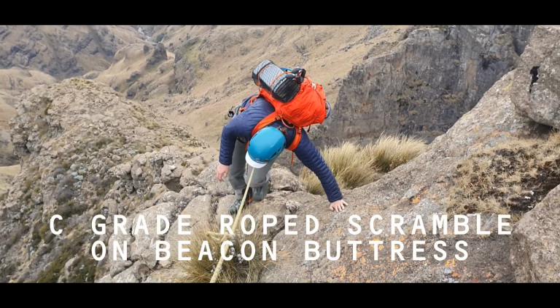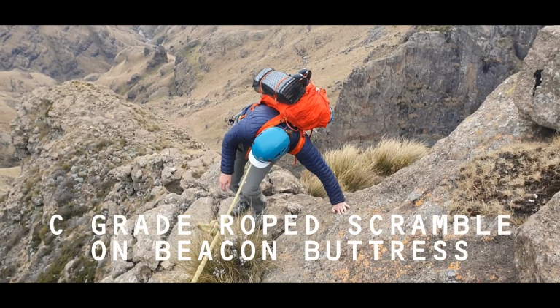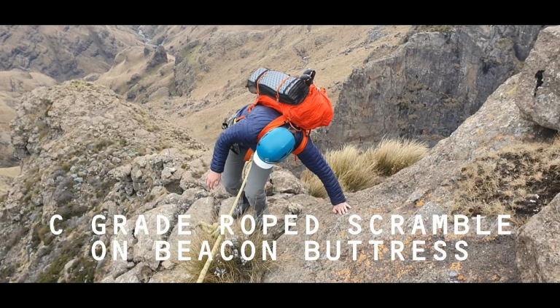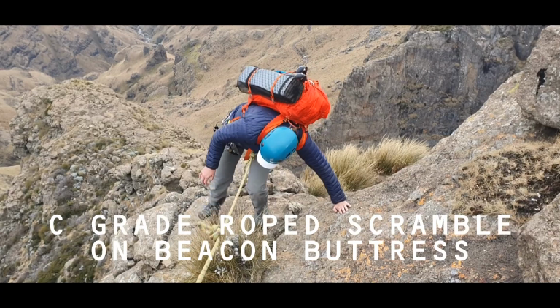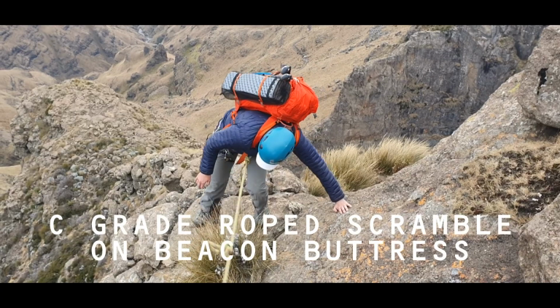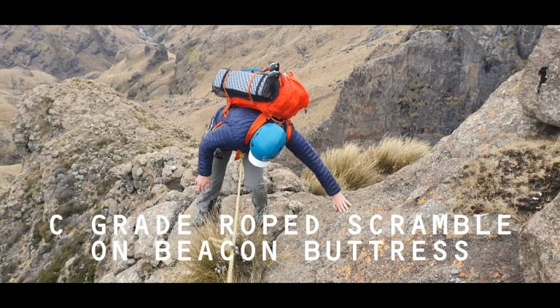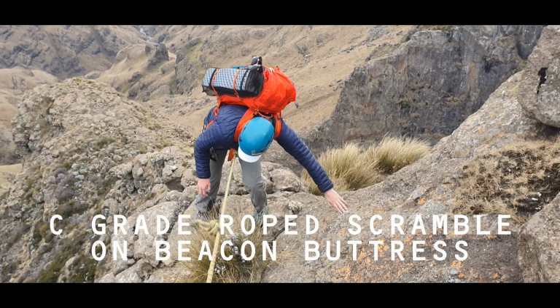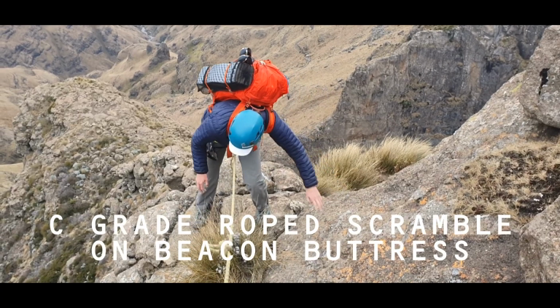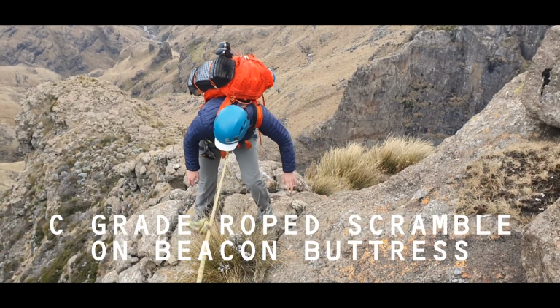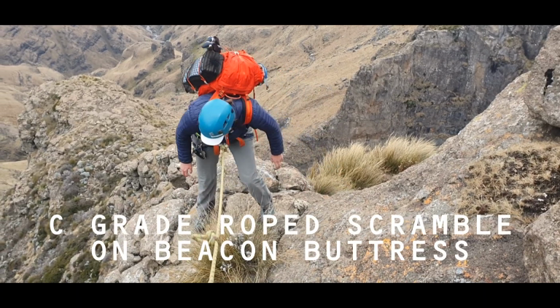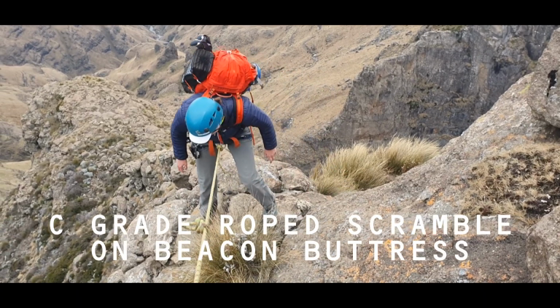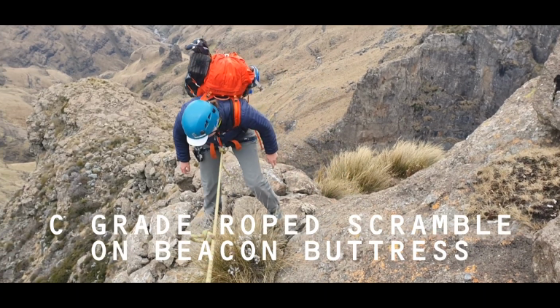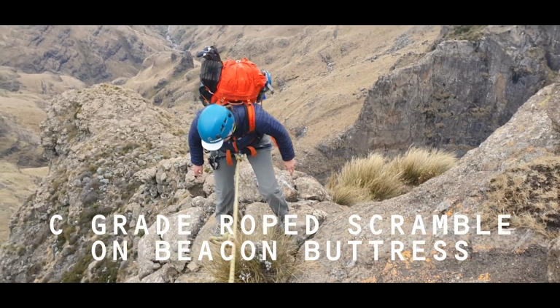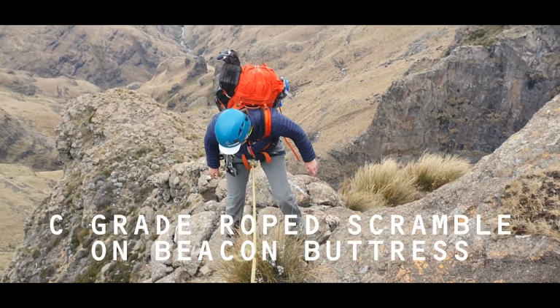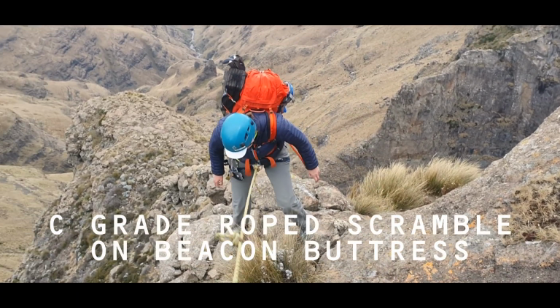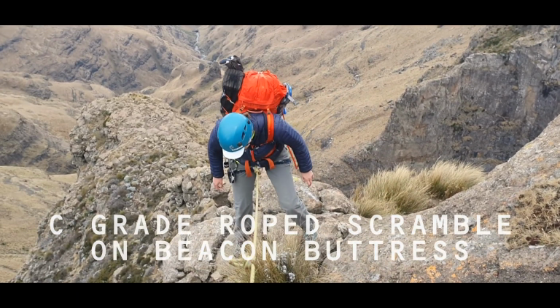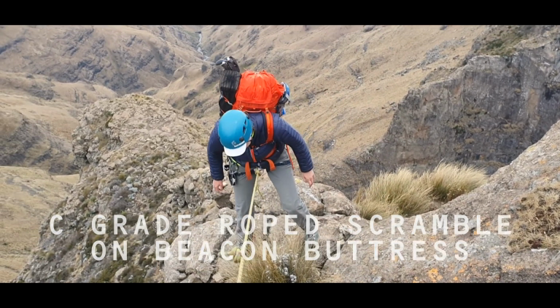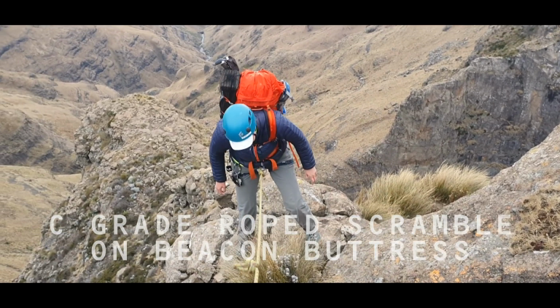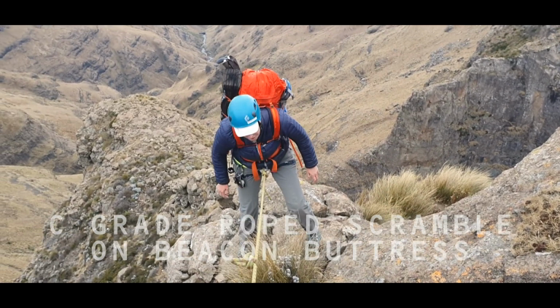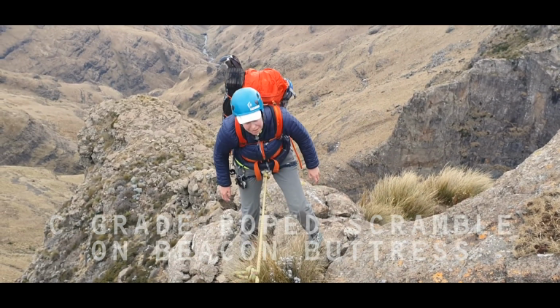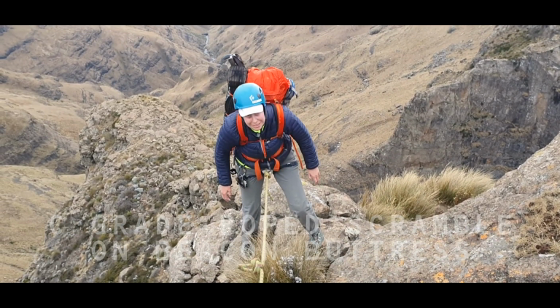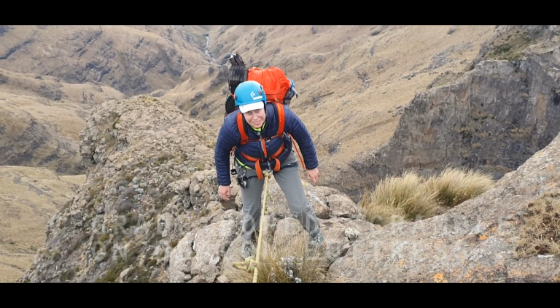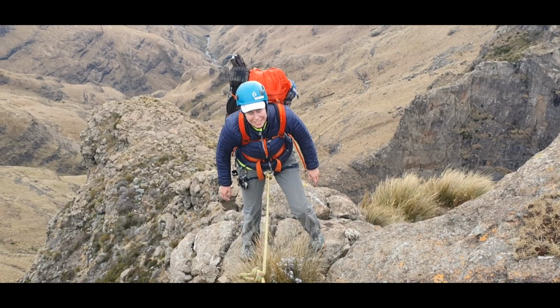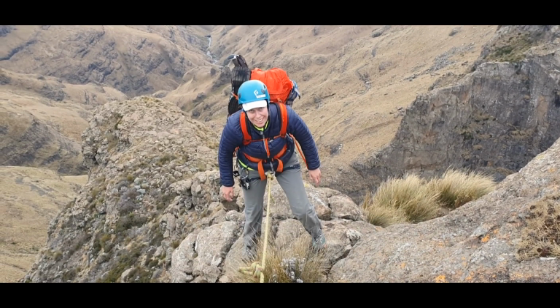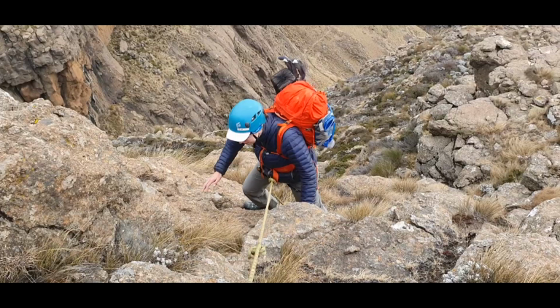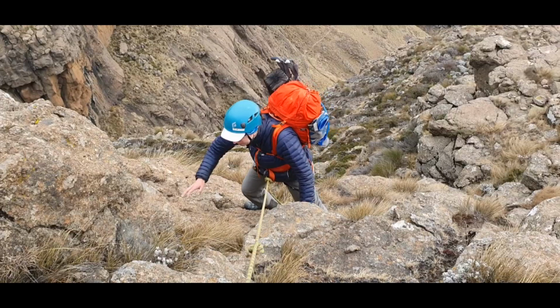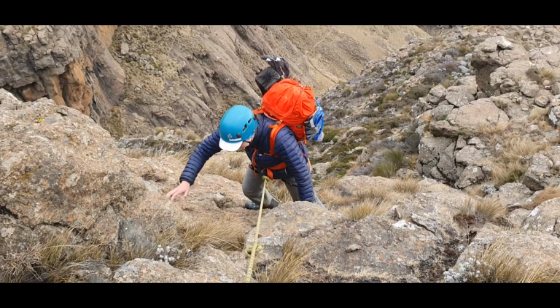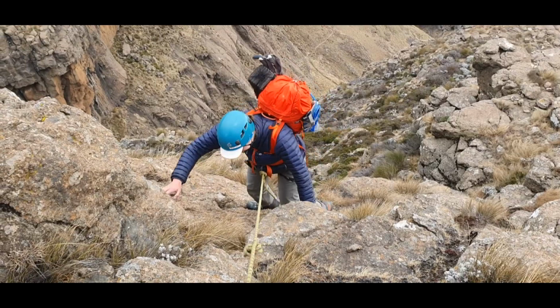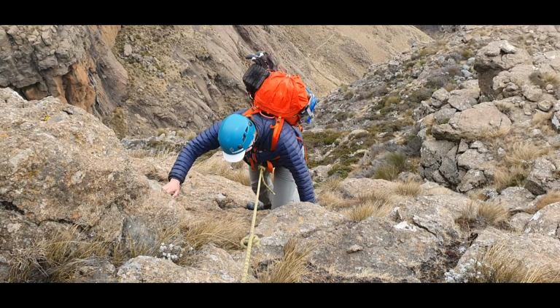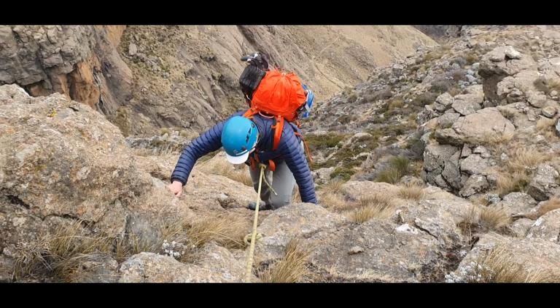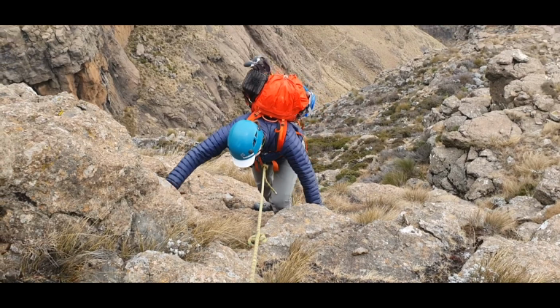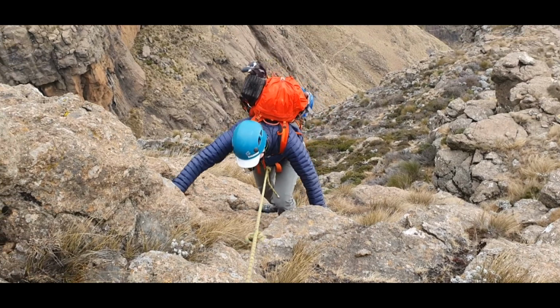The climb of Beacon Buttress is a C-grade scramble. You just need to be fit and not be scared of heights.